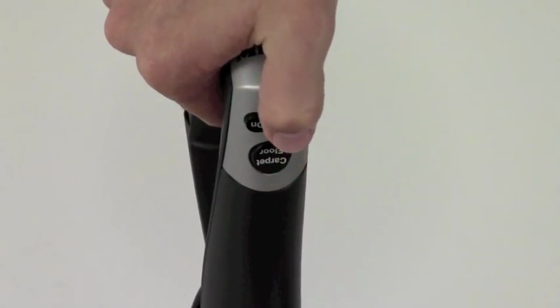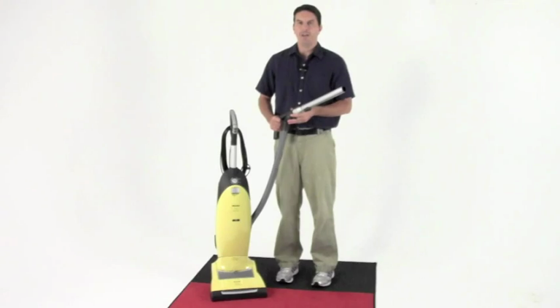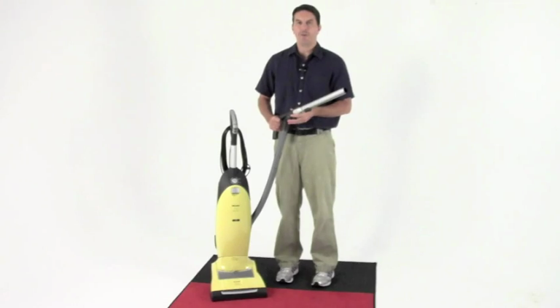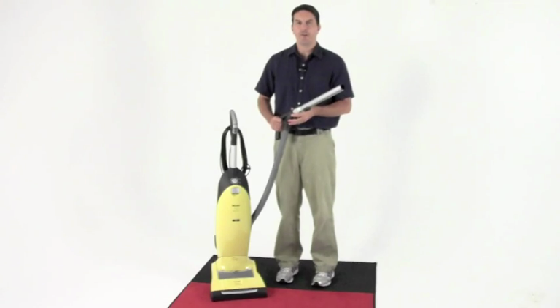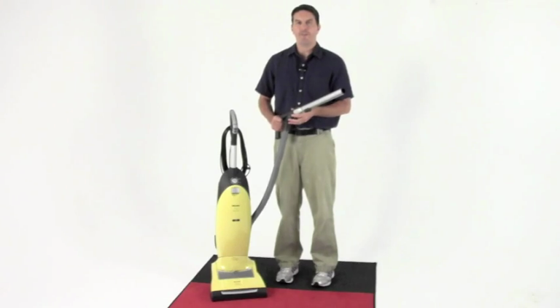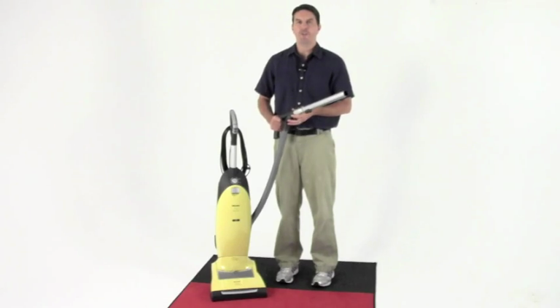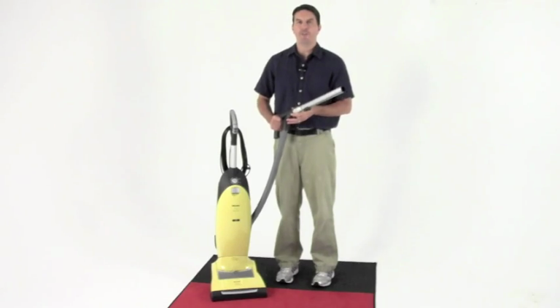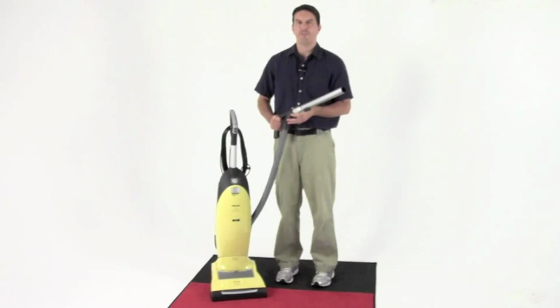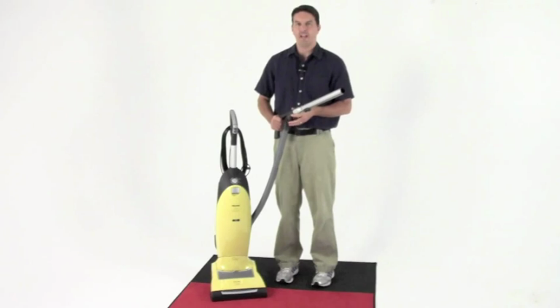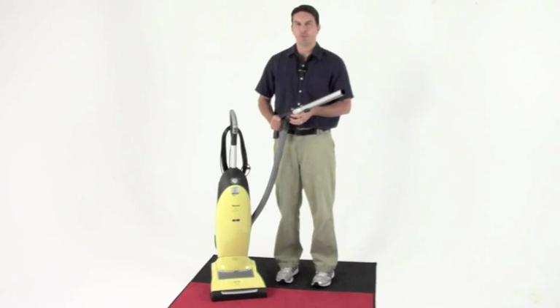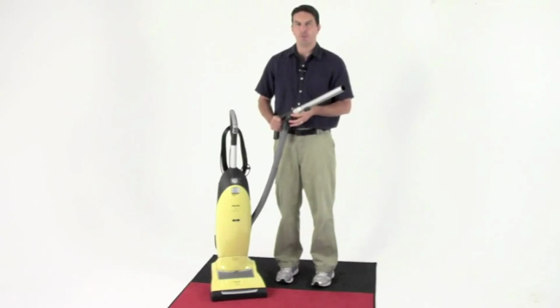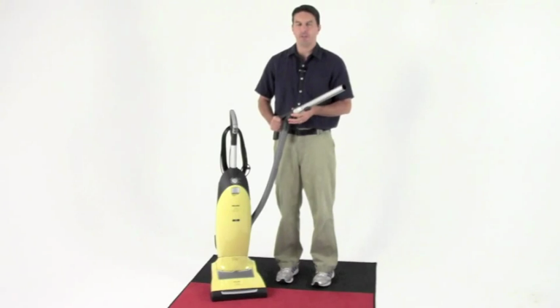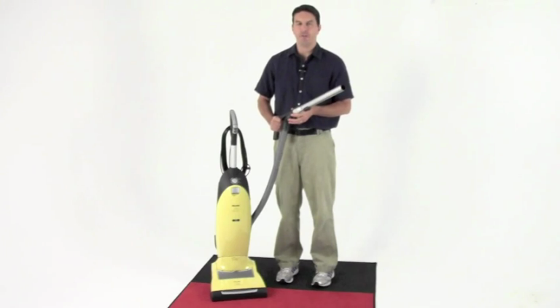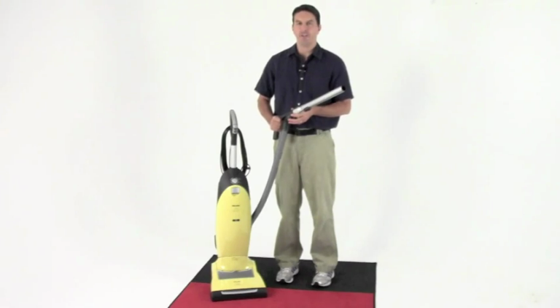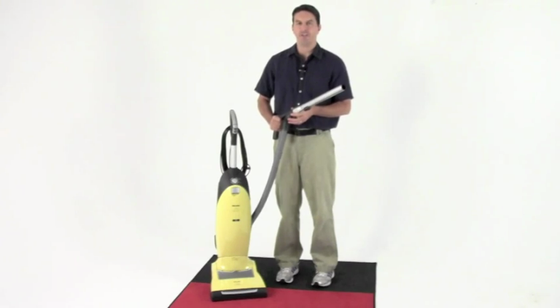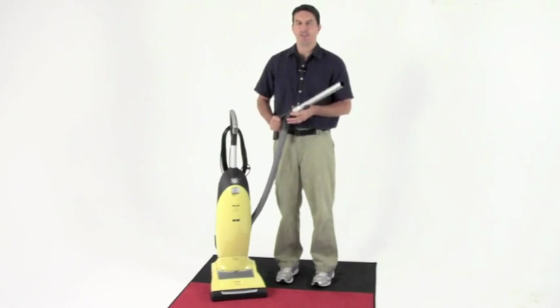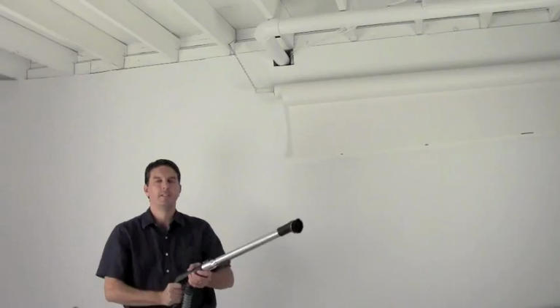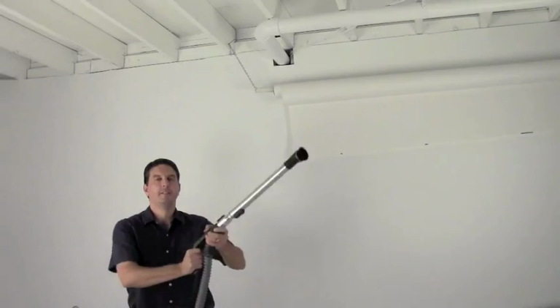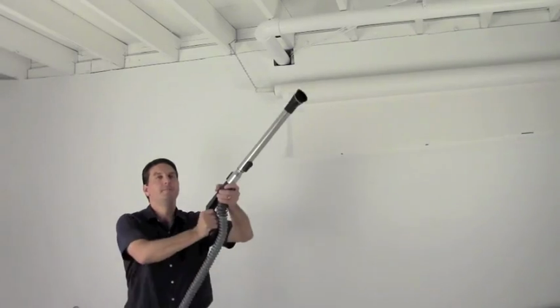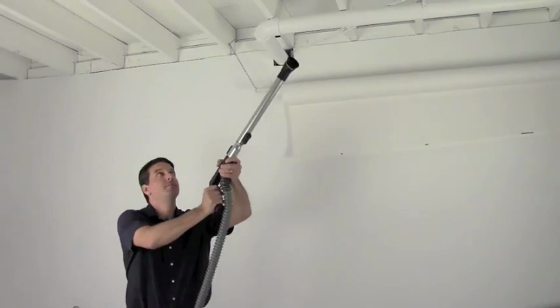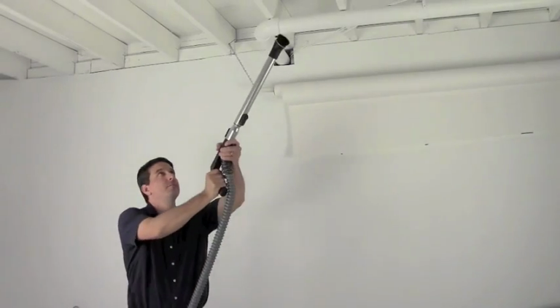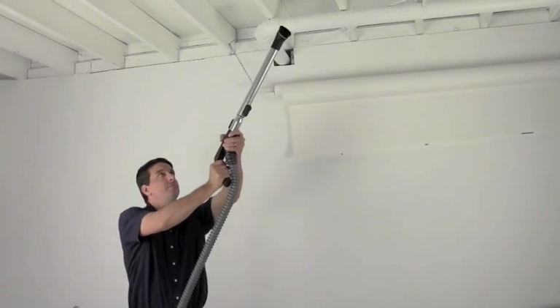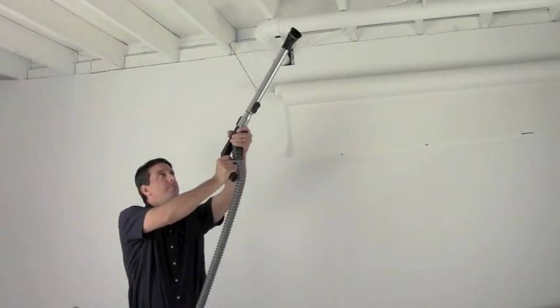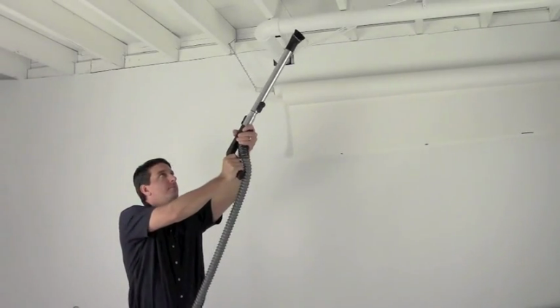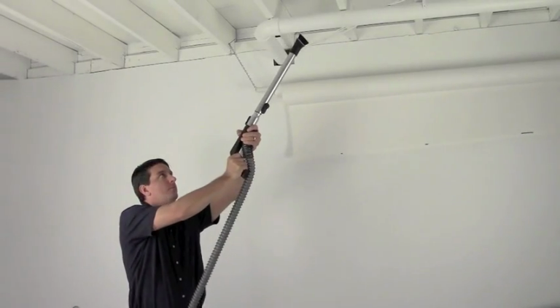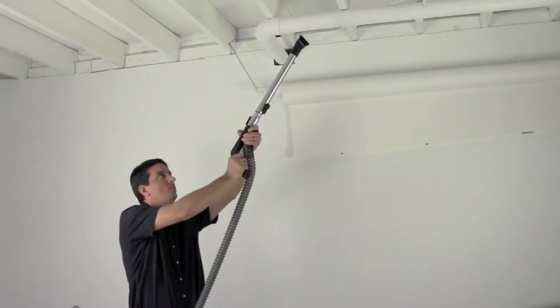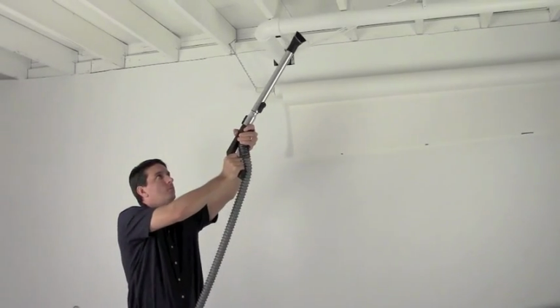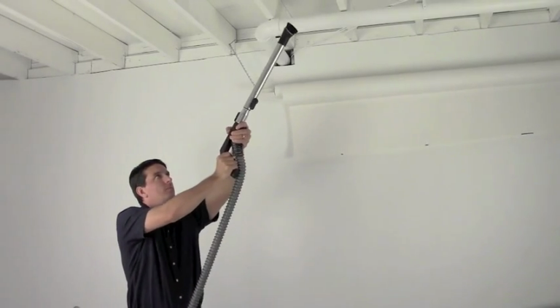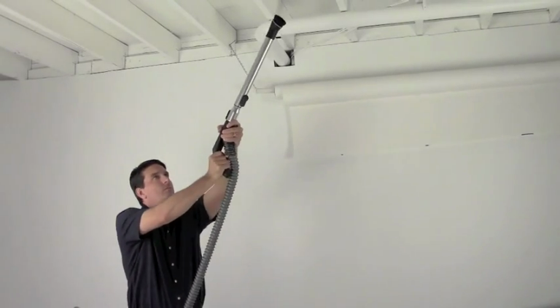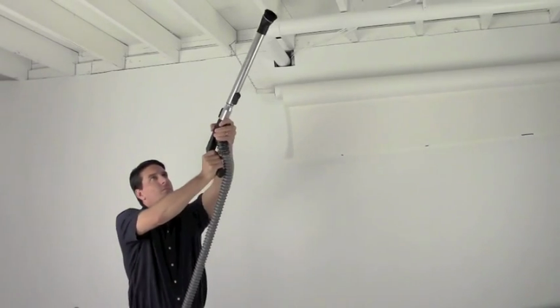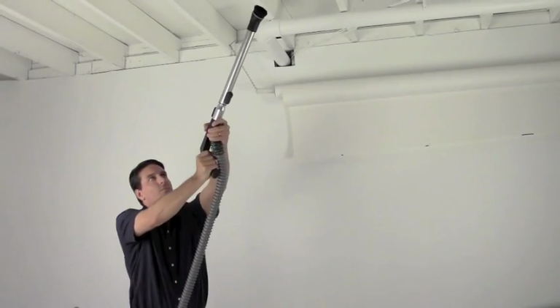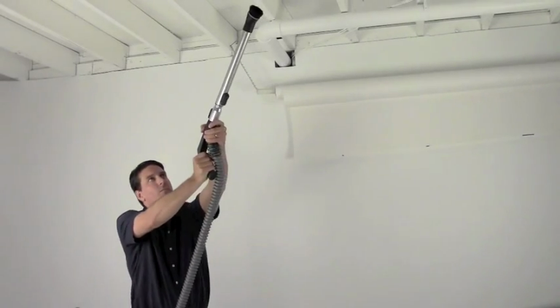Another great feature of this vacuum cleaner is the extendable hose, which makes it similar to a canister vacuum.